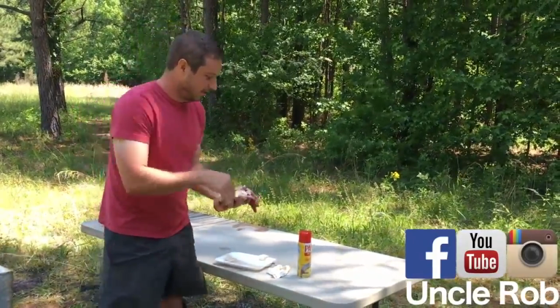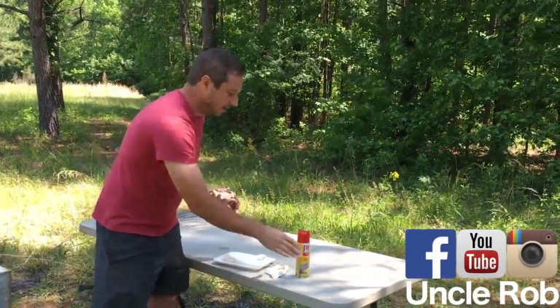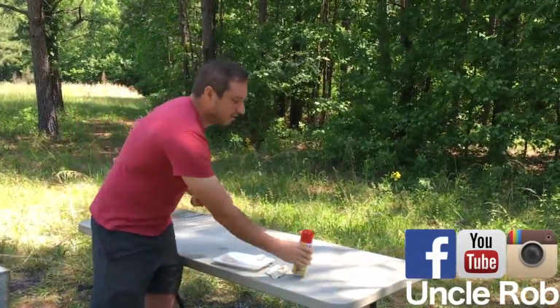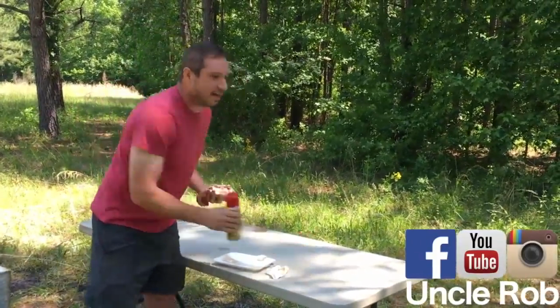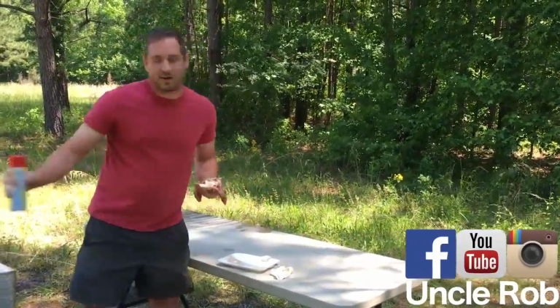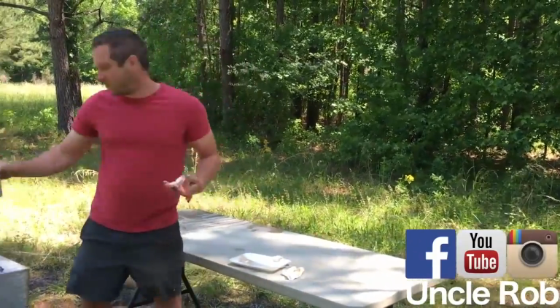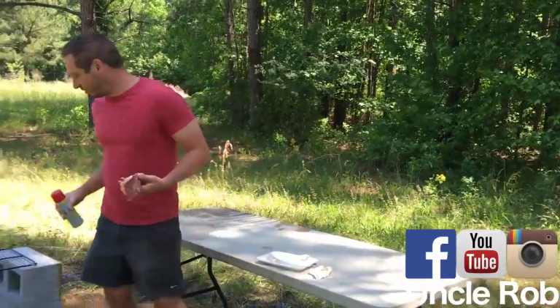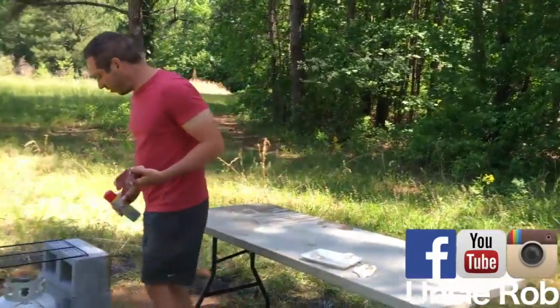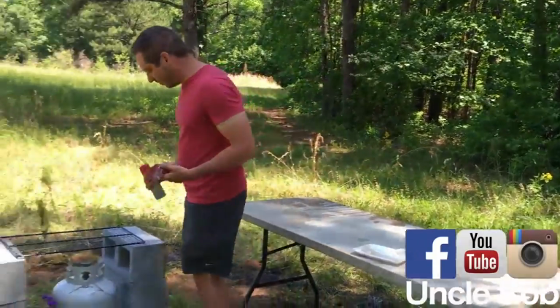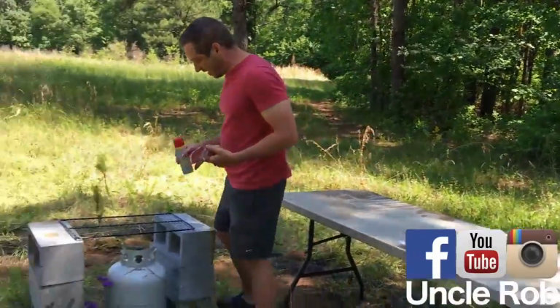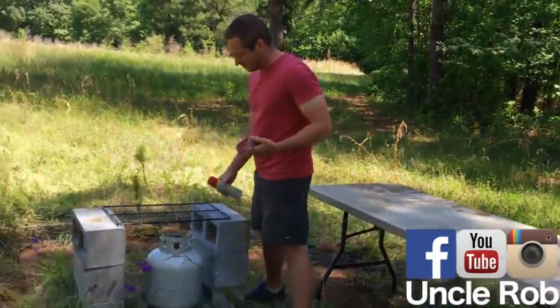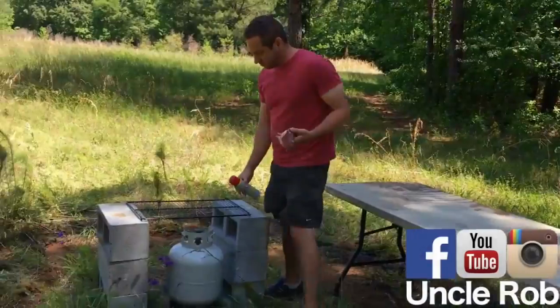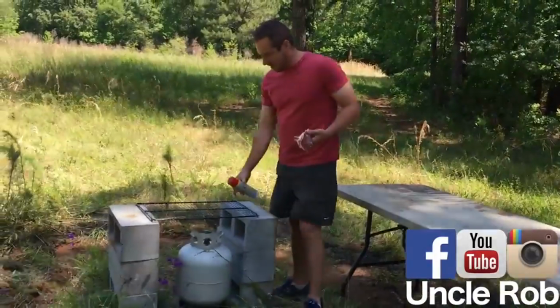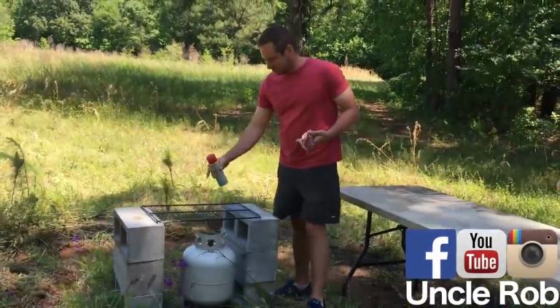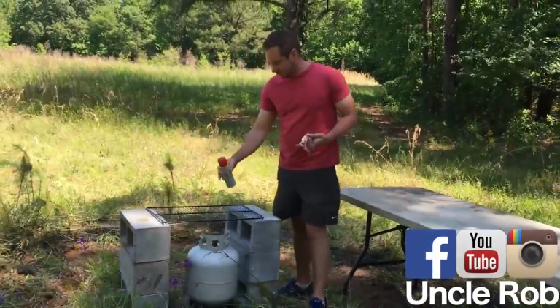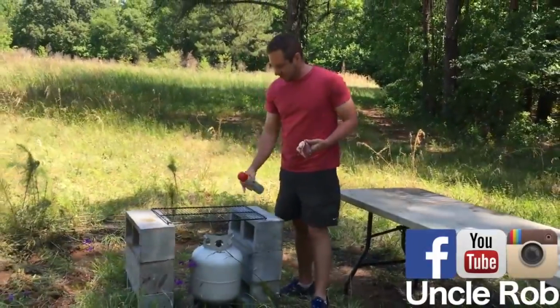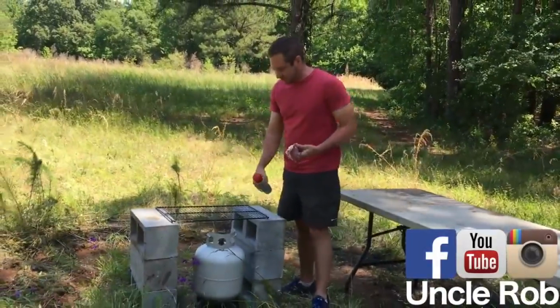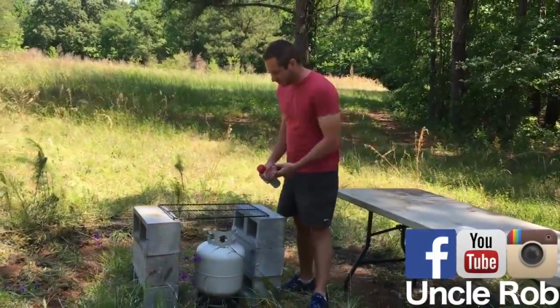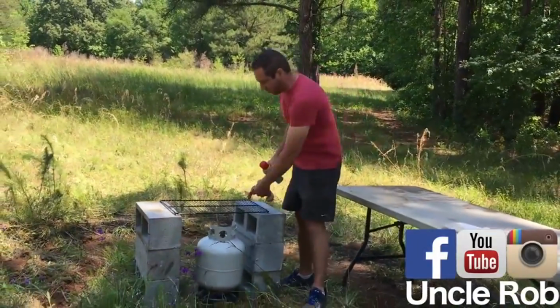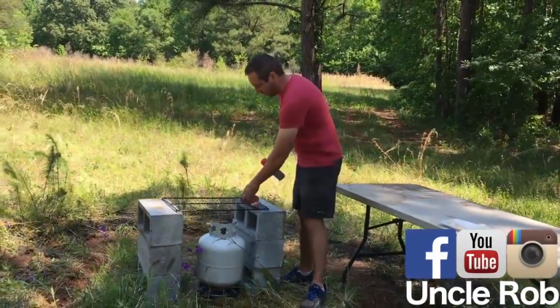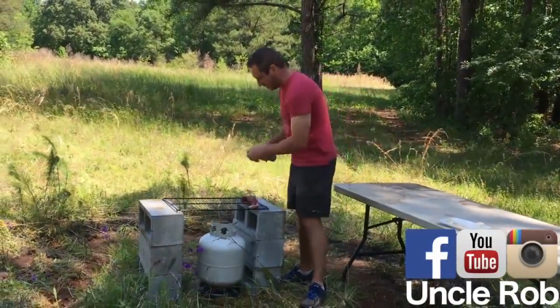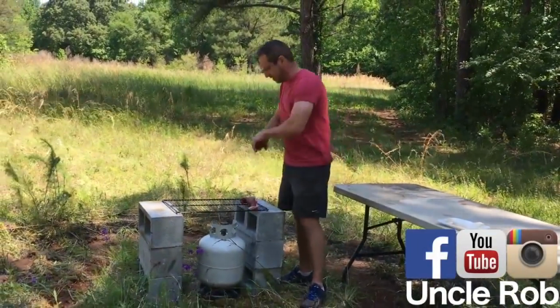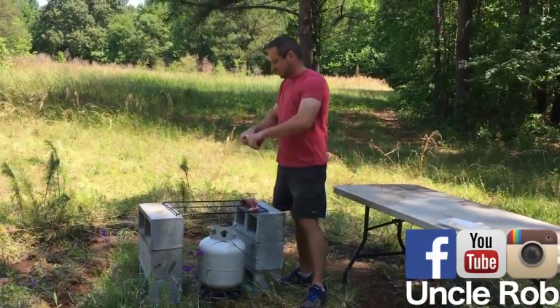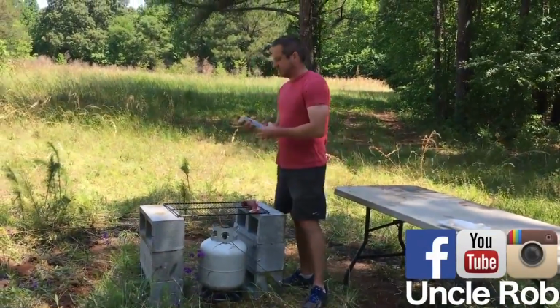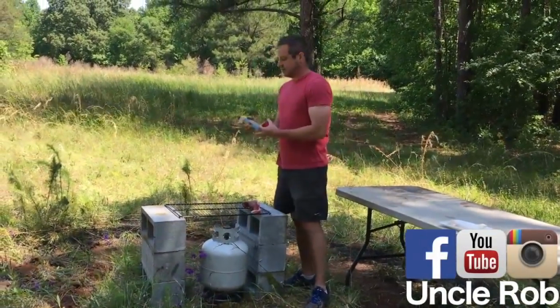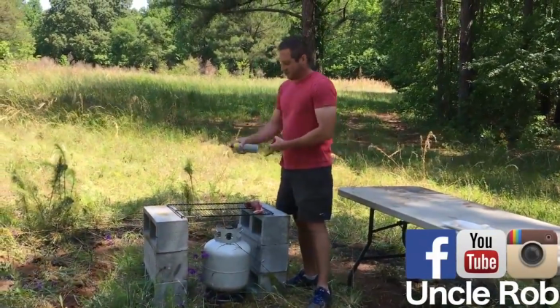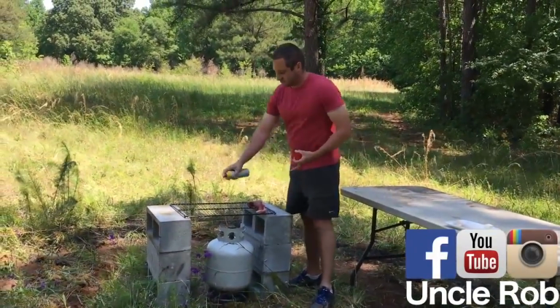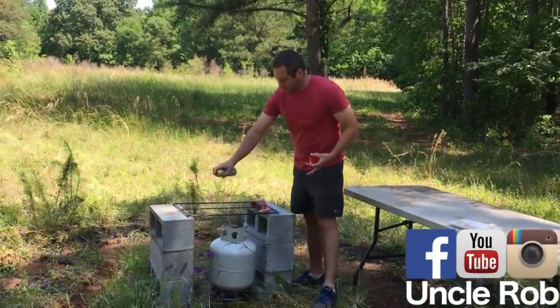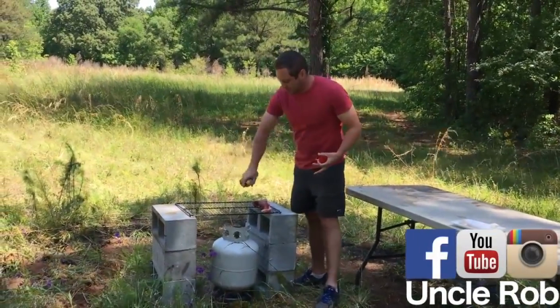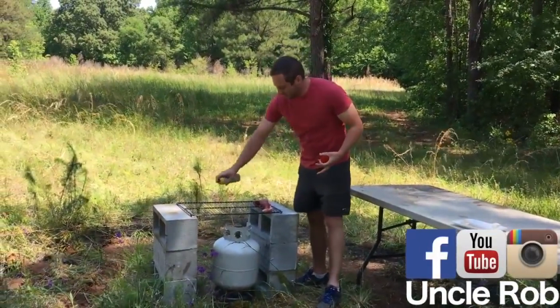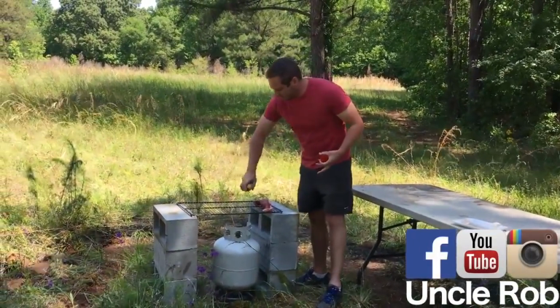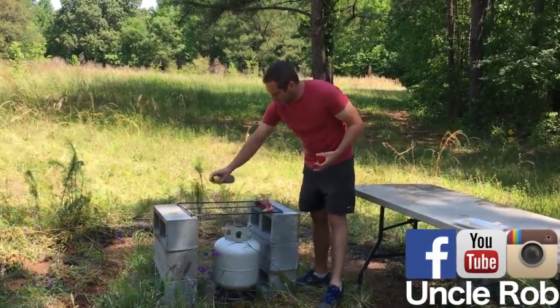Then come over to your grill you've made out of cinder blocks, a grate, and some propane. Spray it with Pam first.